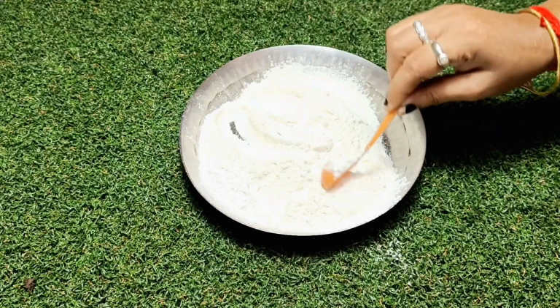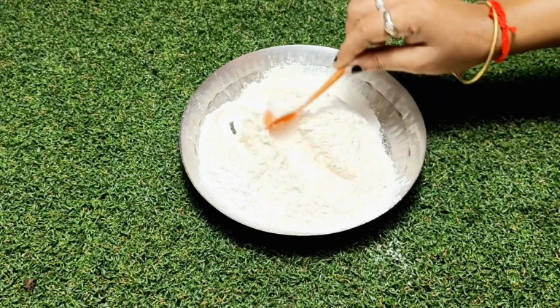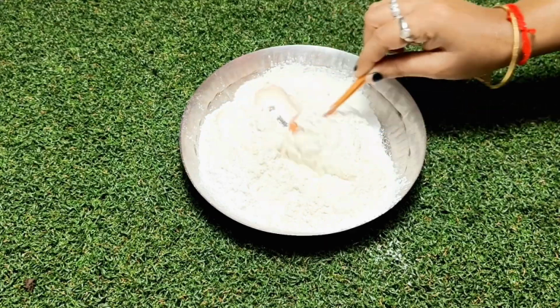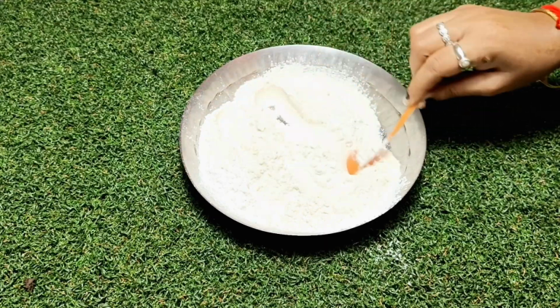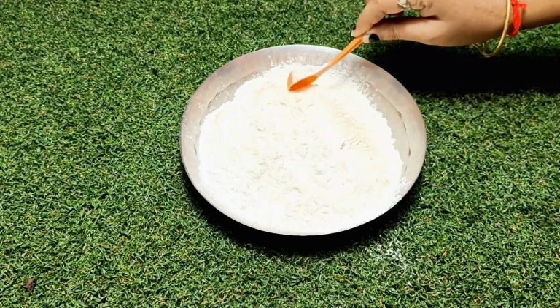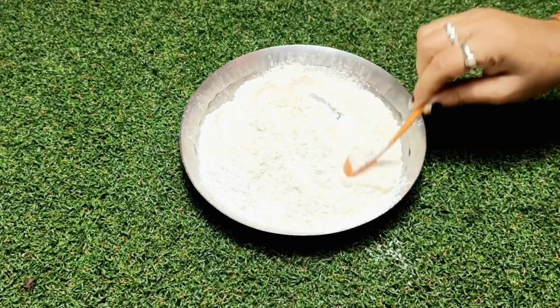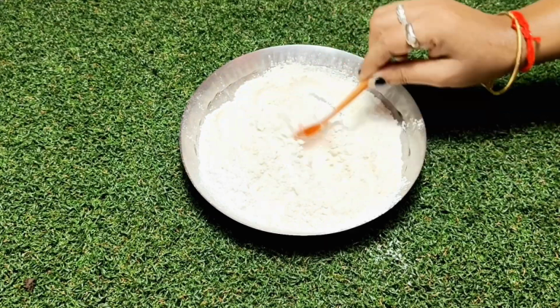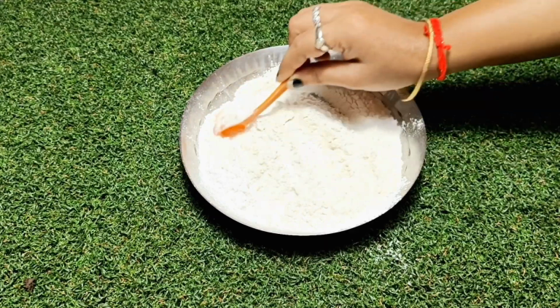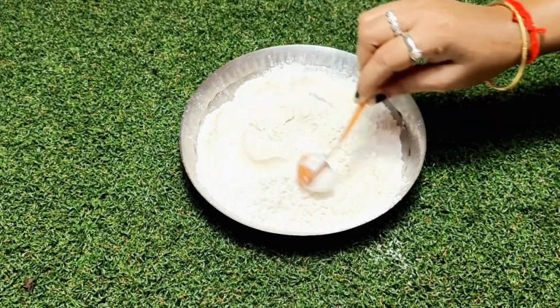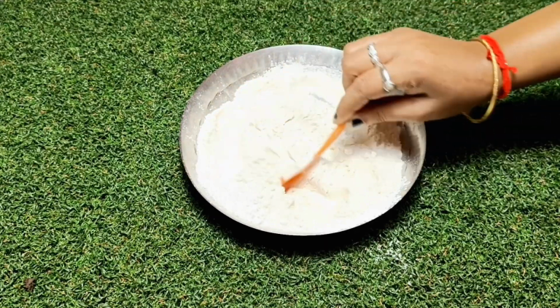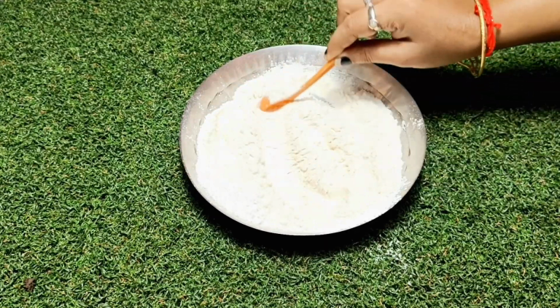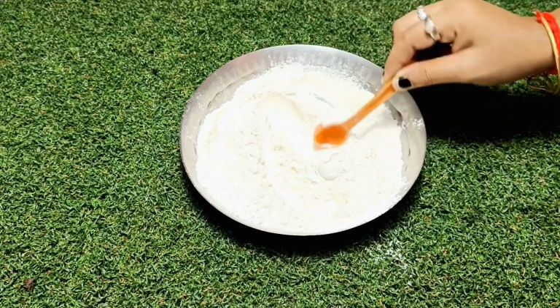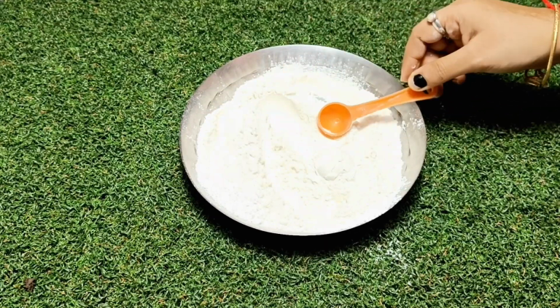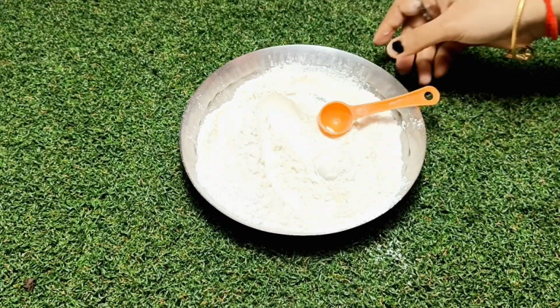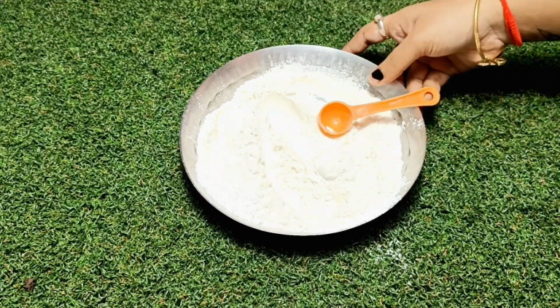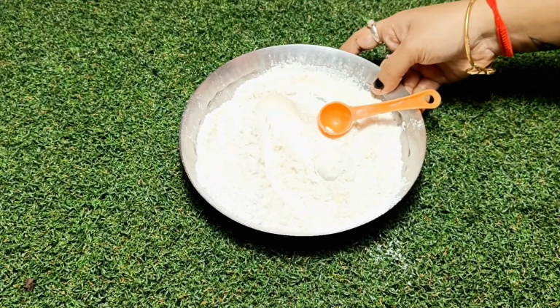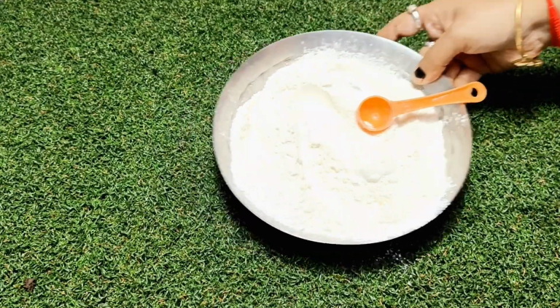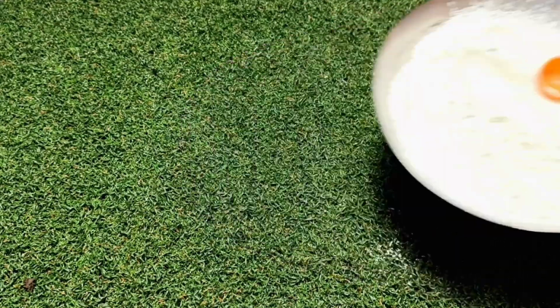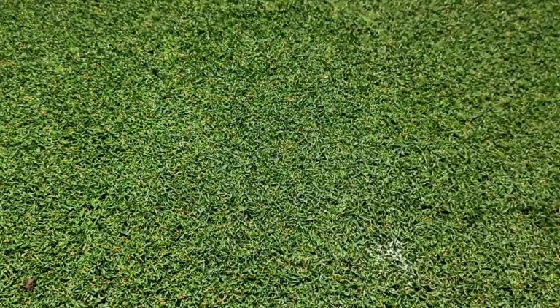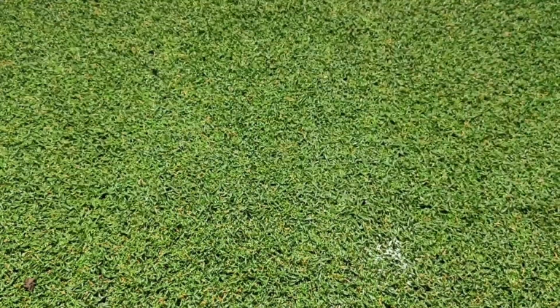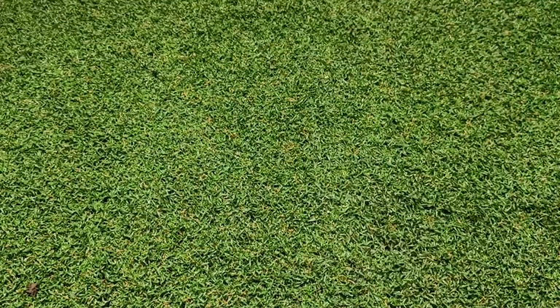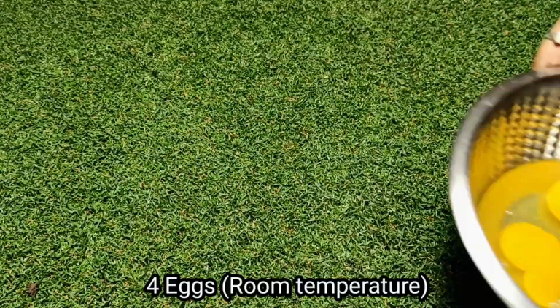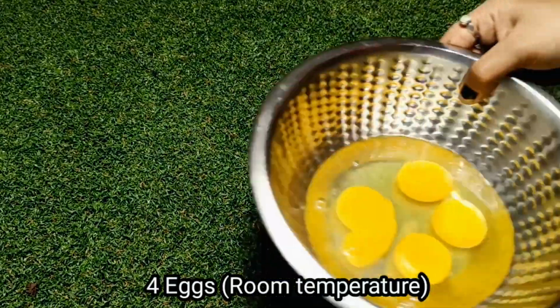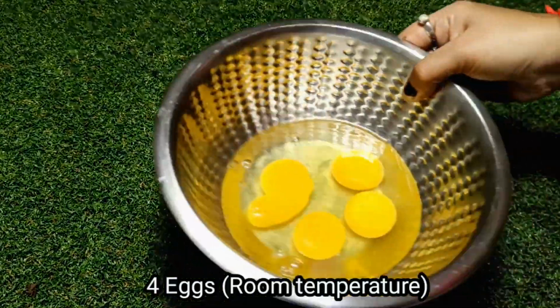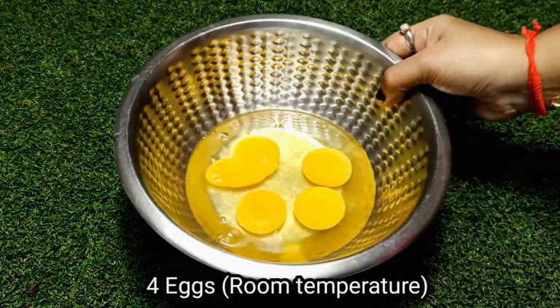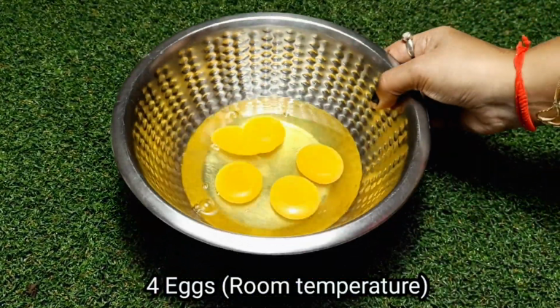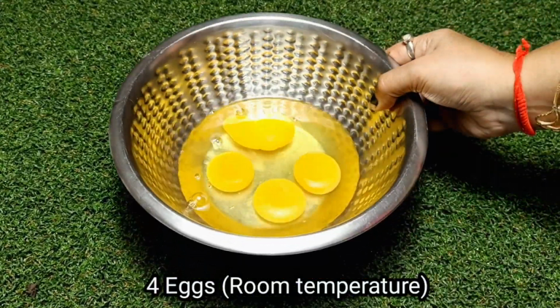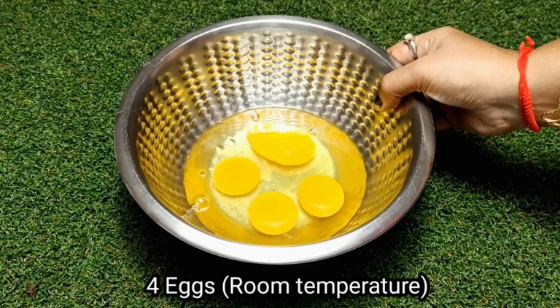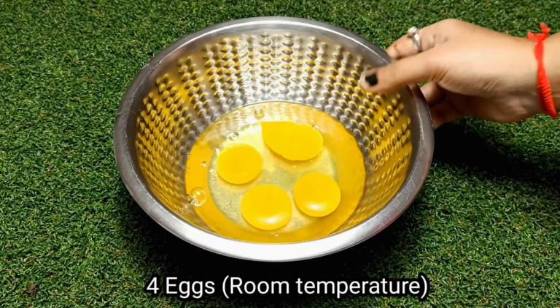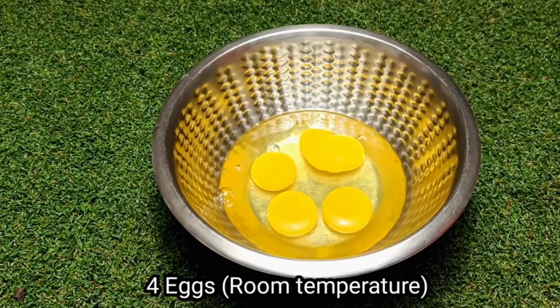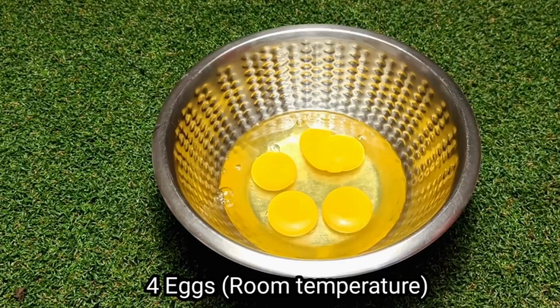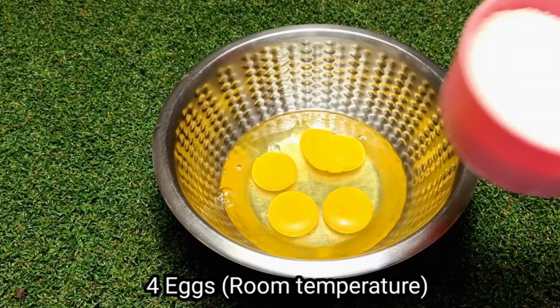With a spoon, we have to mix everything well. On the other side, I have taken 4 eggs at room temperature.